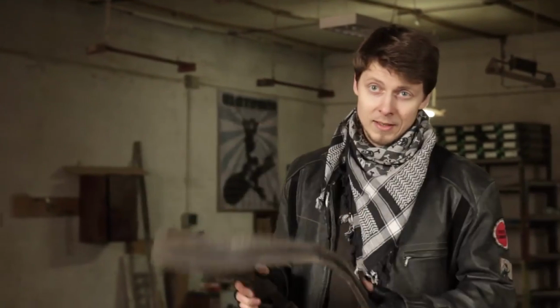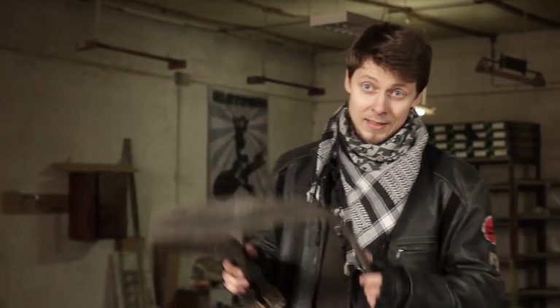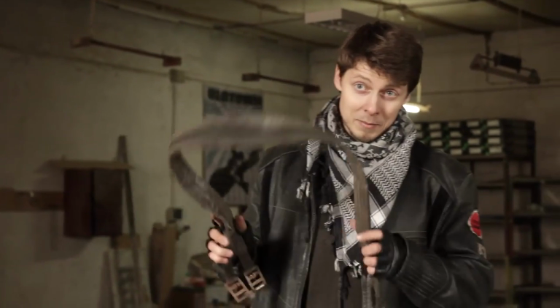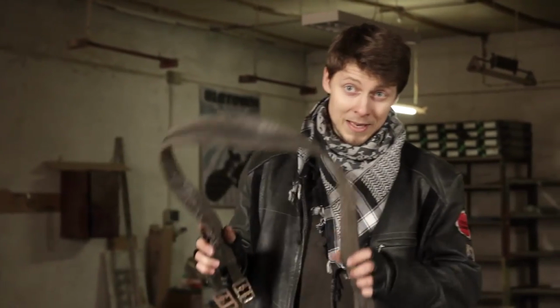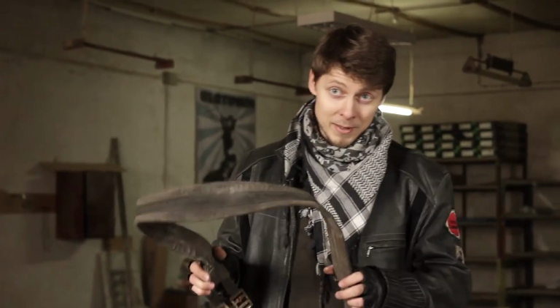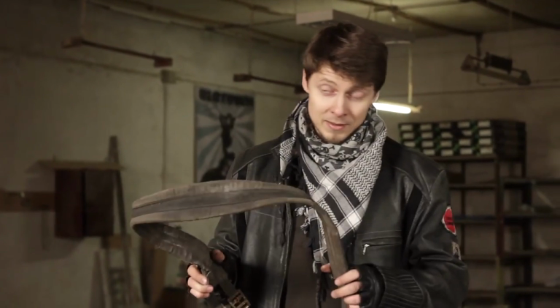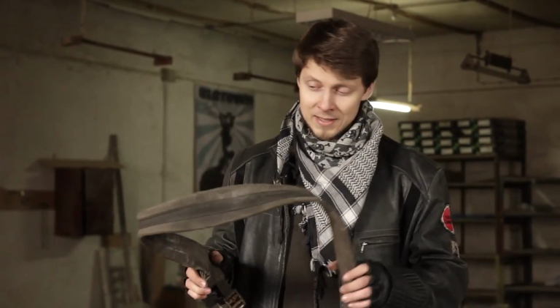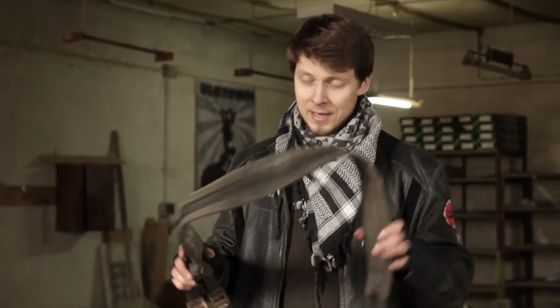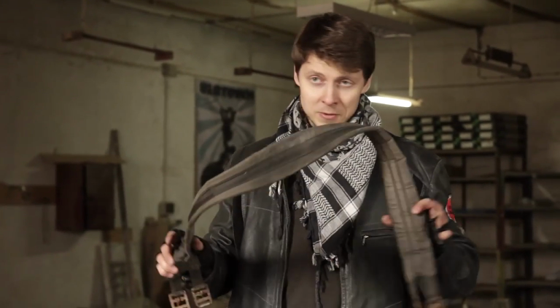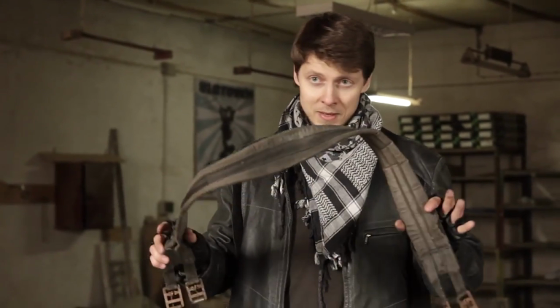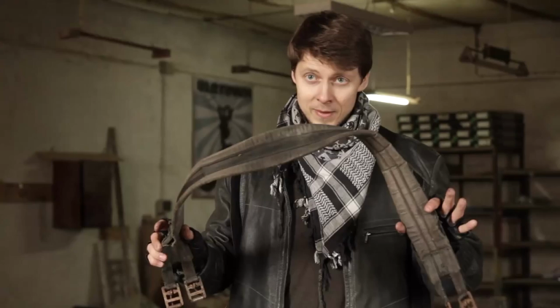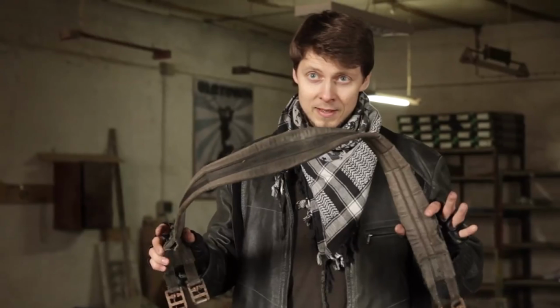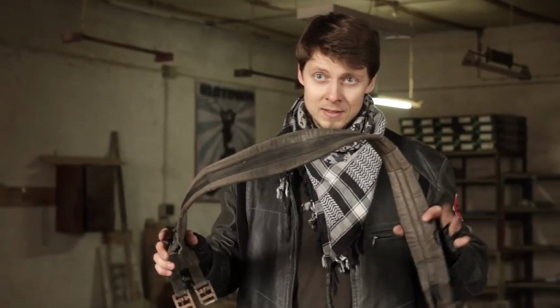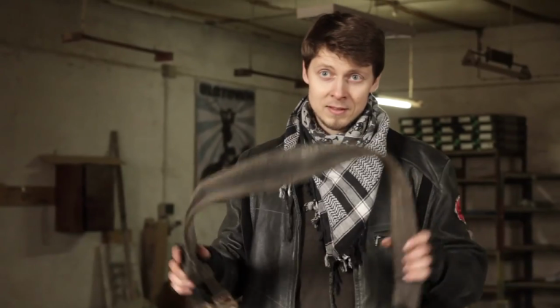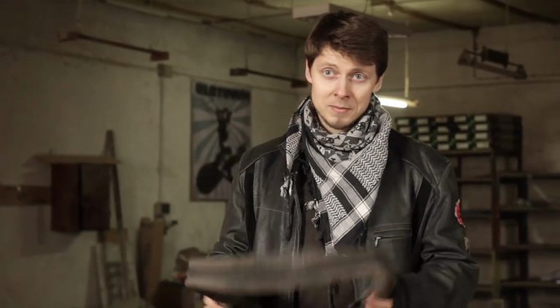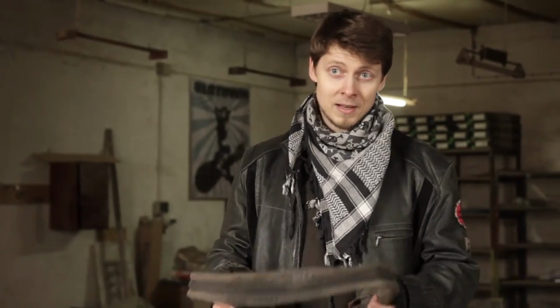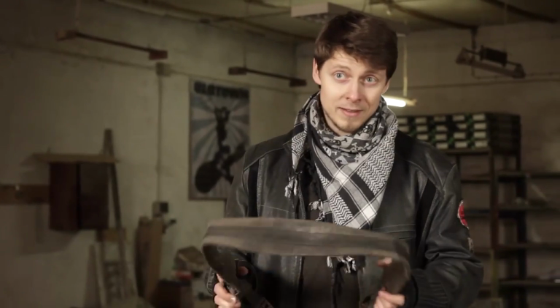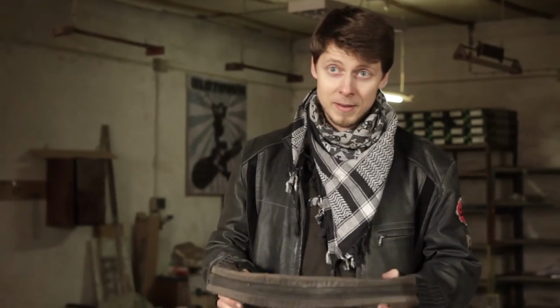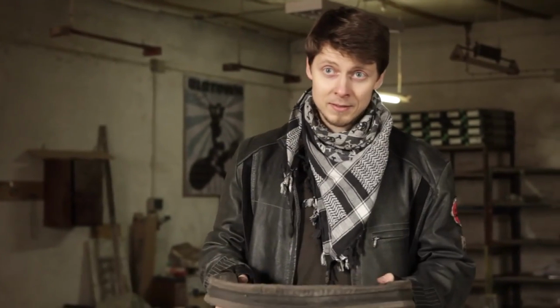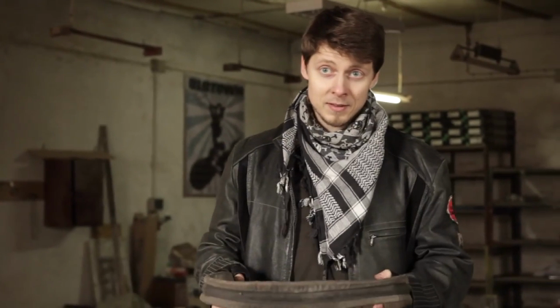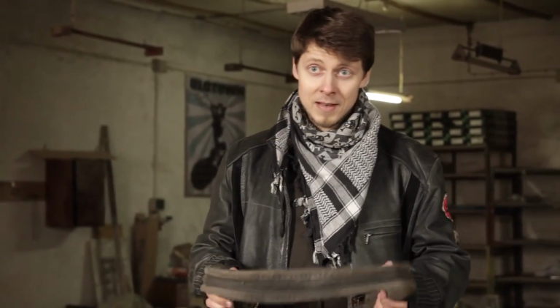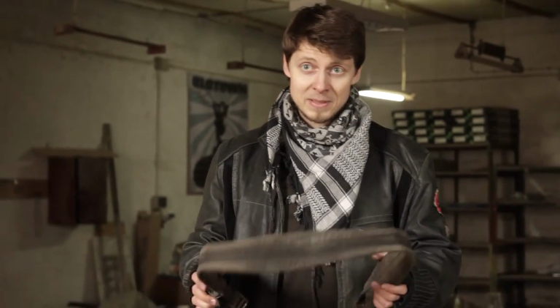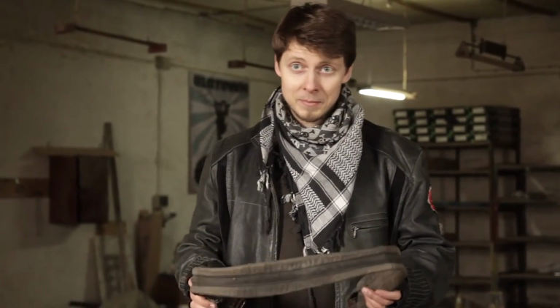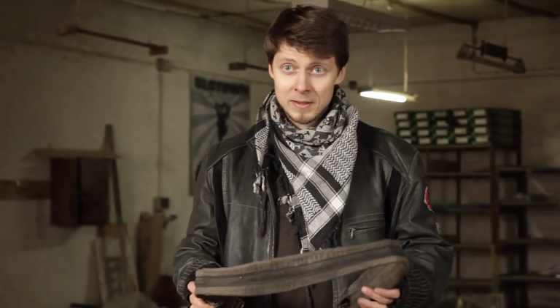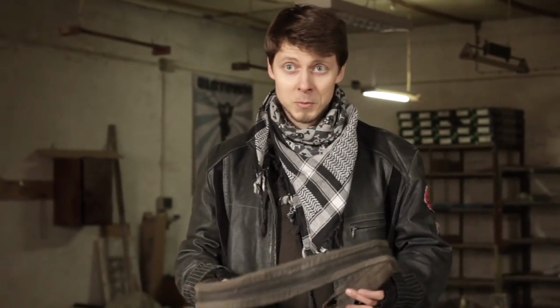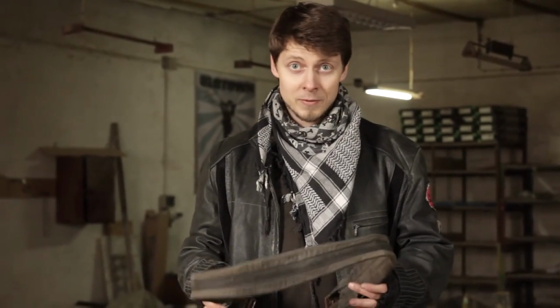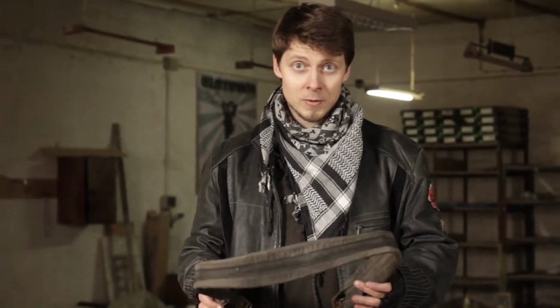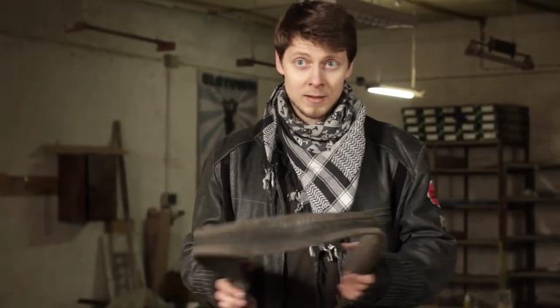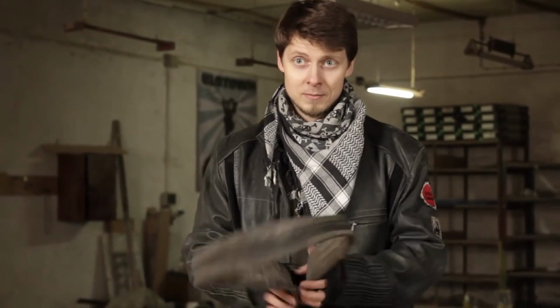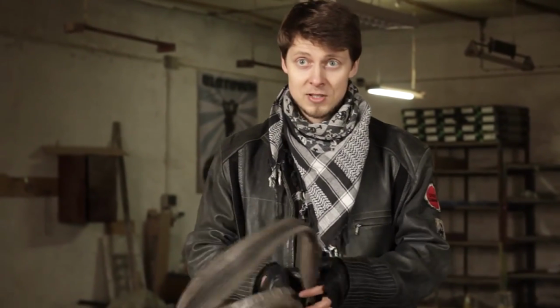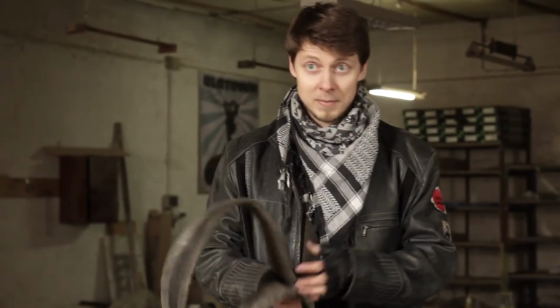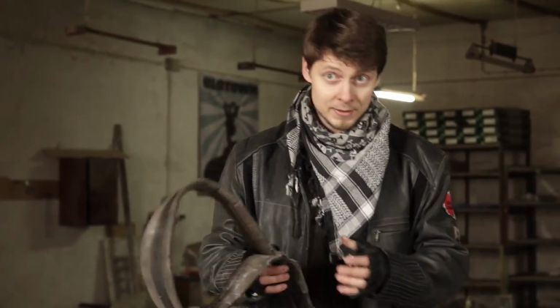It can be any belt — it doesn't have to be a belt like this. It can be a leather belt, a knapsack belt, whatever you like, just a belt.